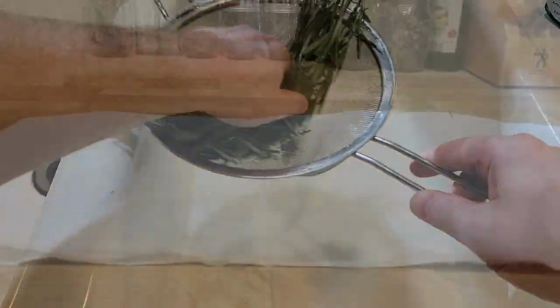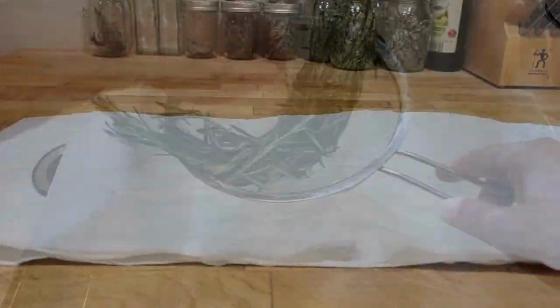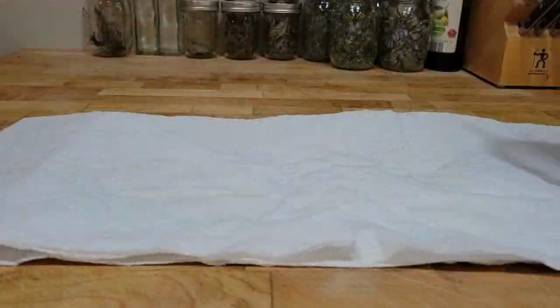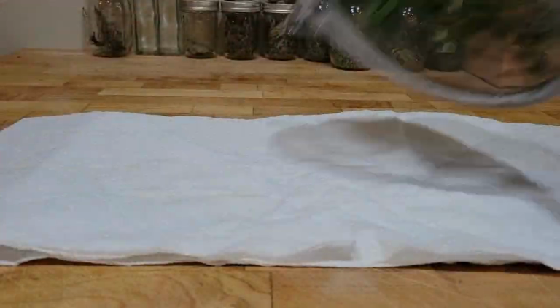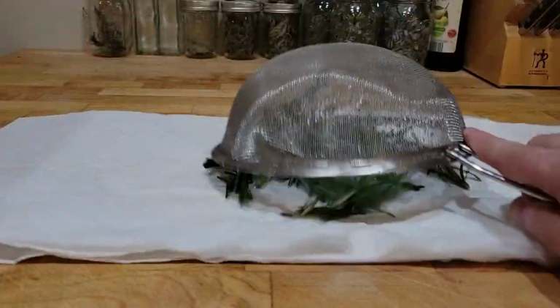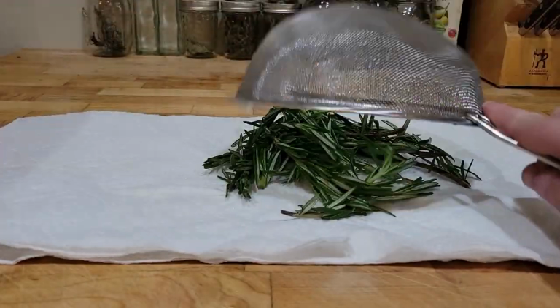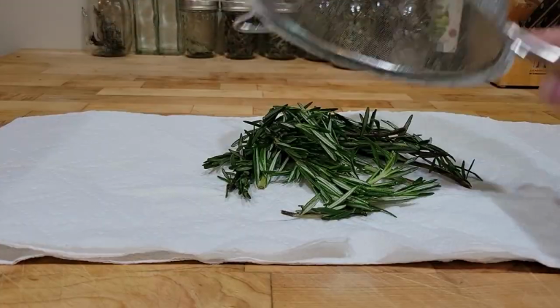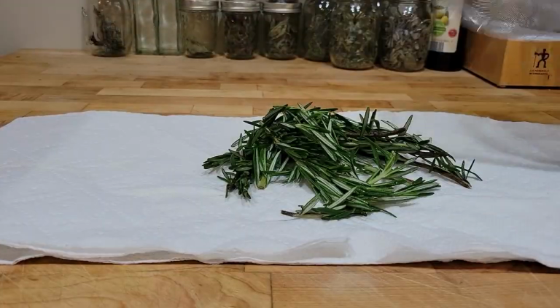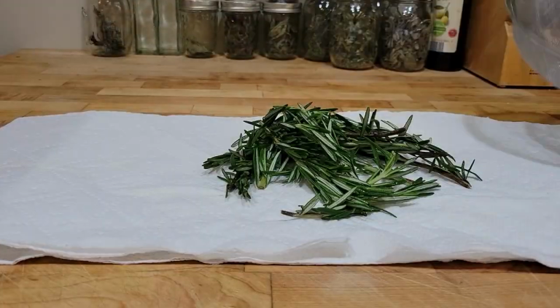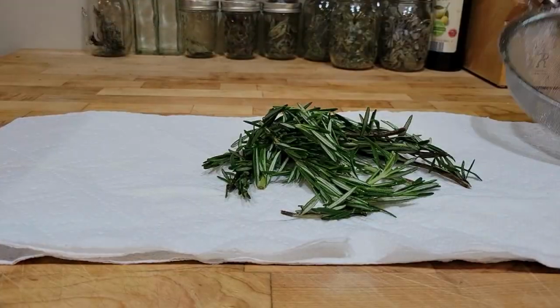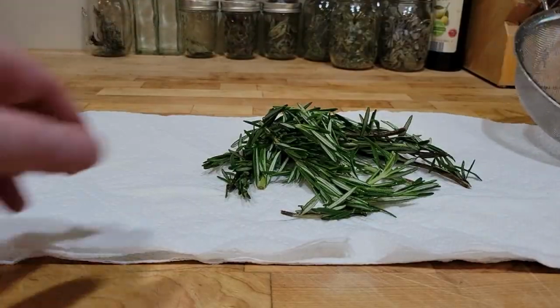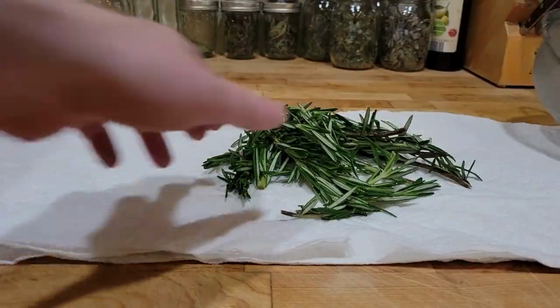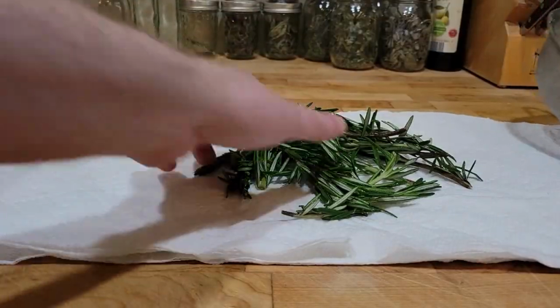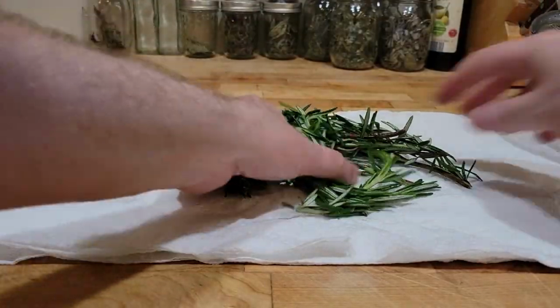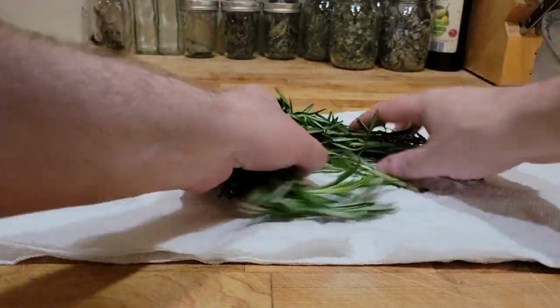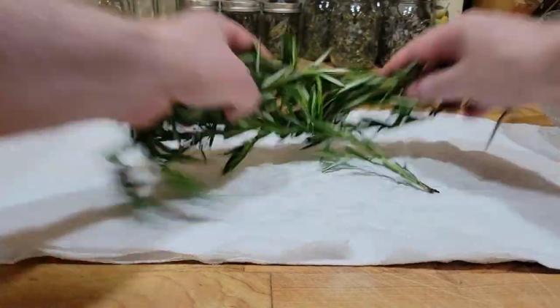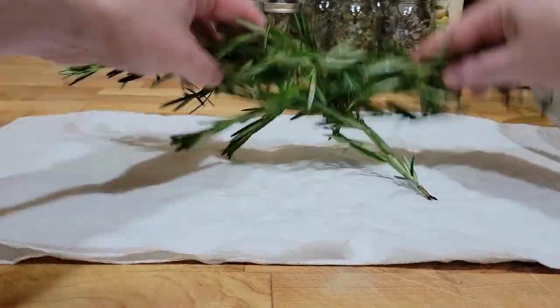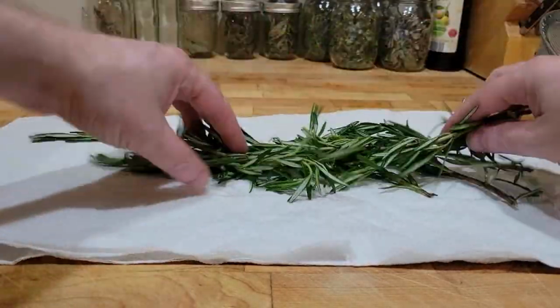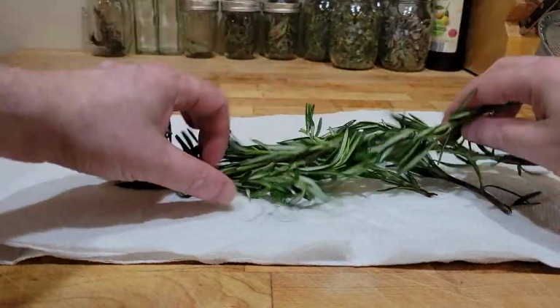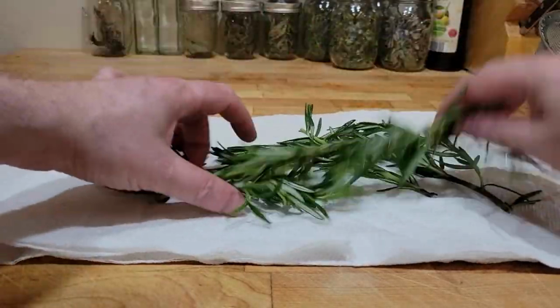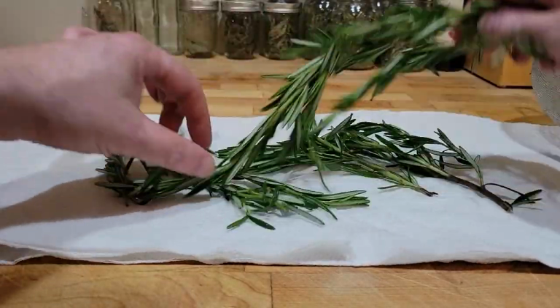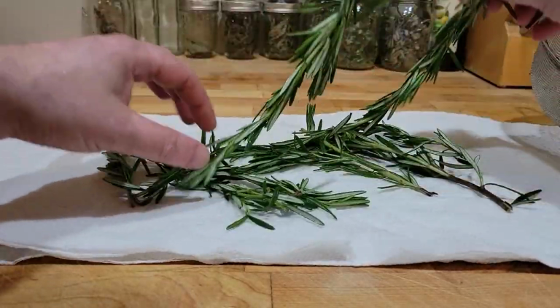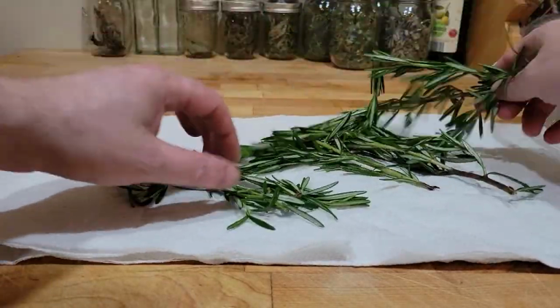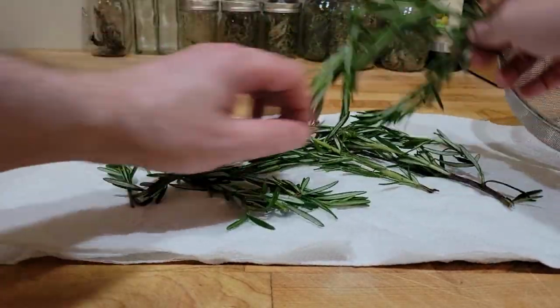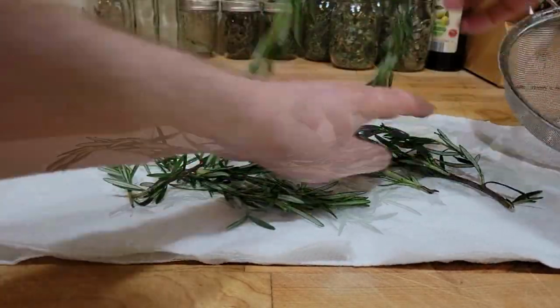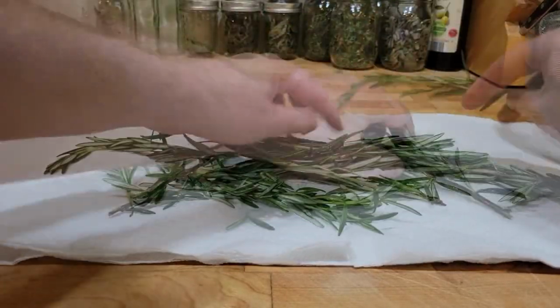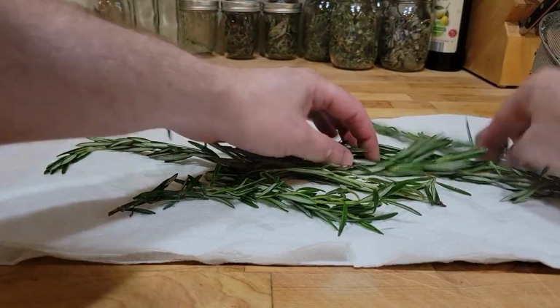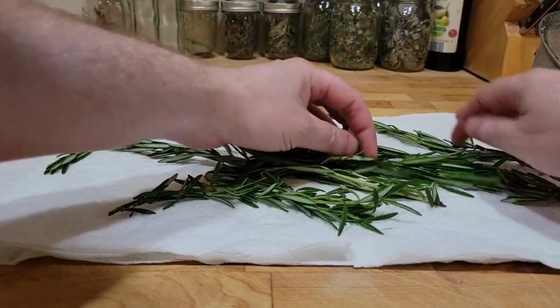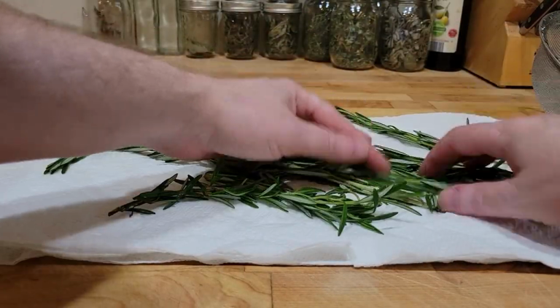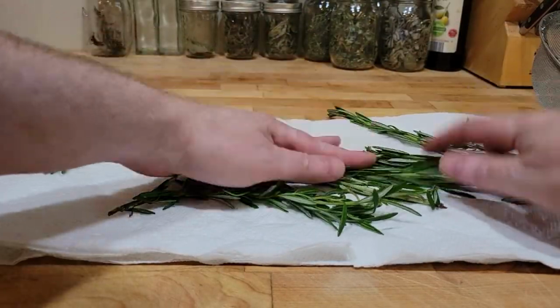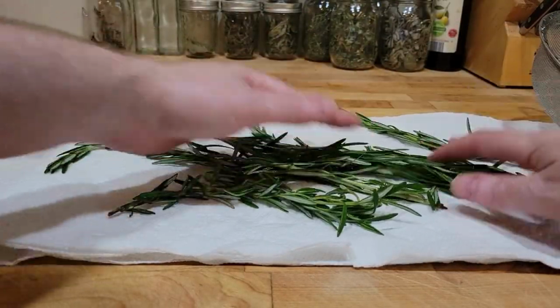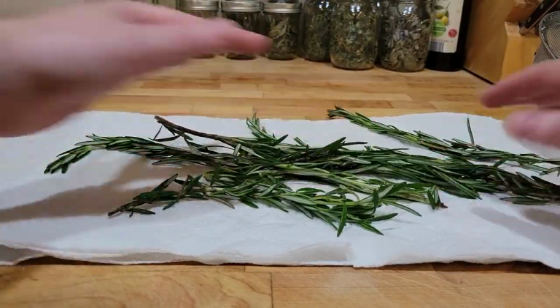Next, lay the rosemary out to dry on paper towels, making sure to let it dry out completely.